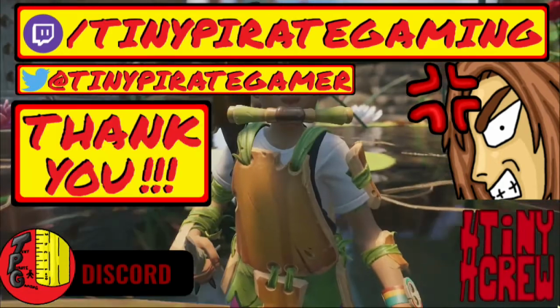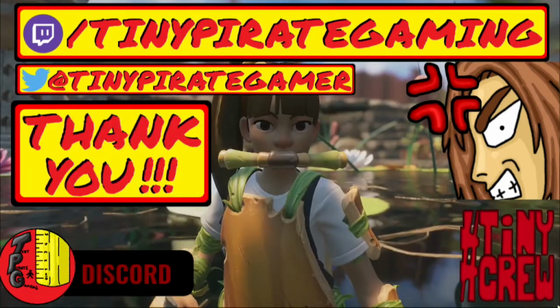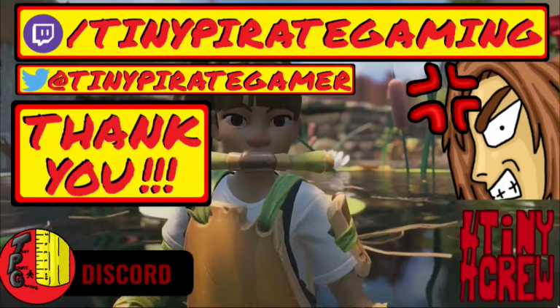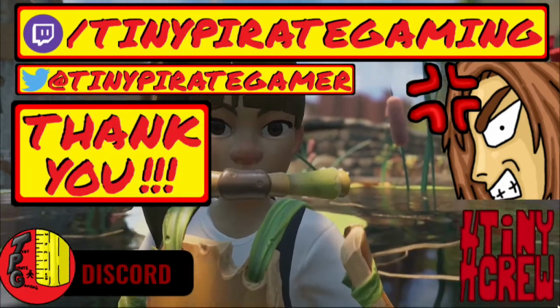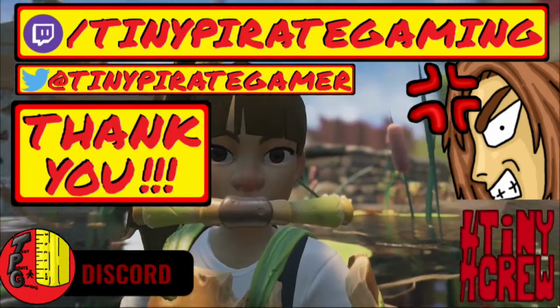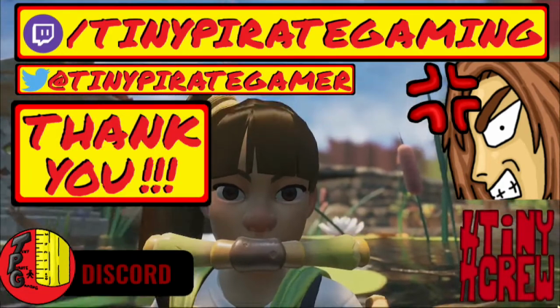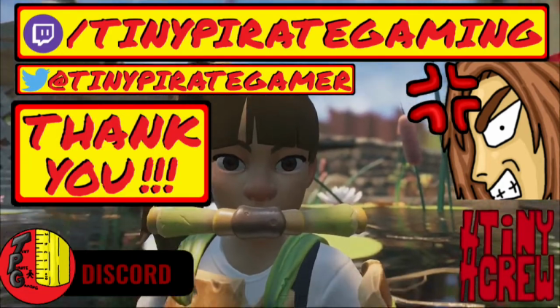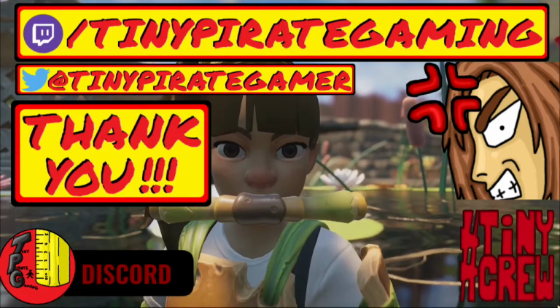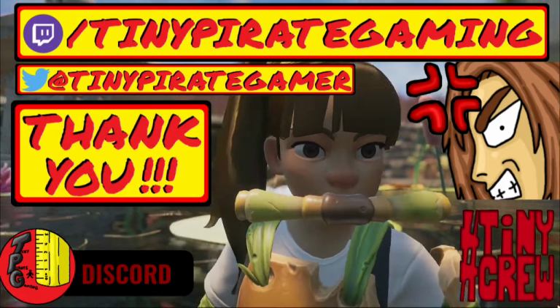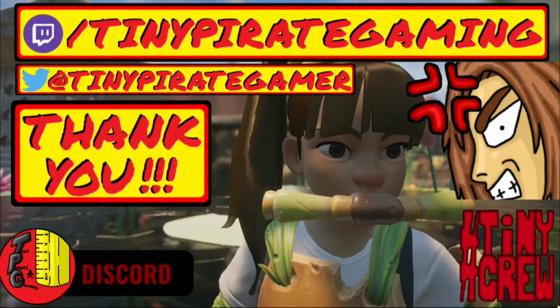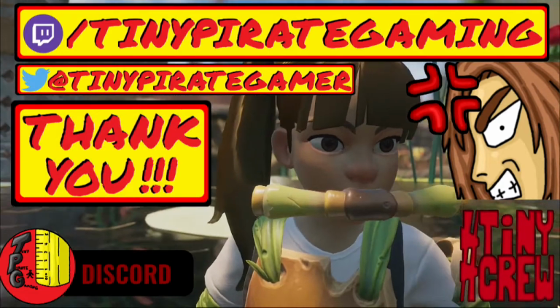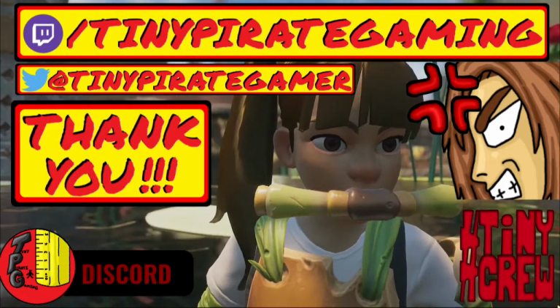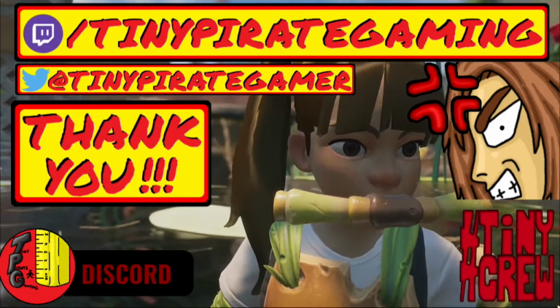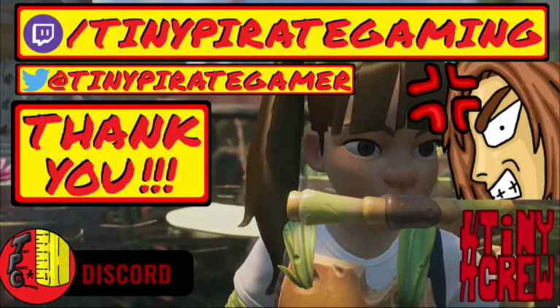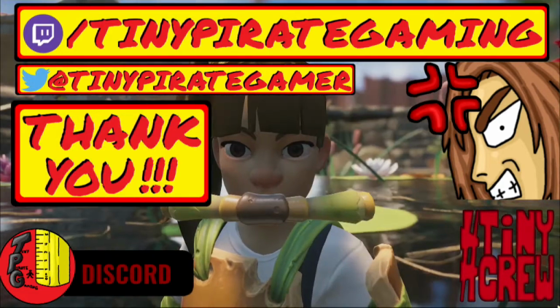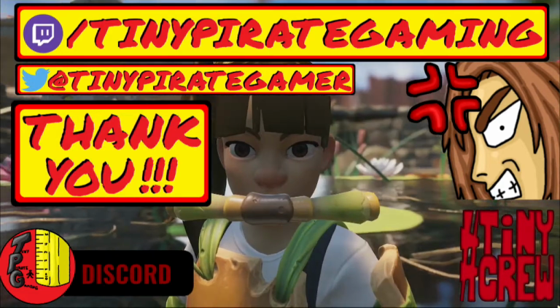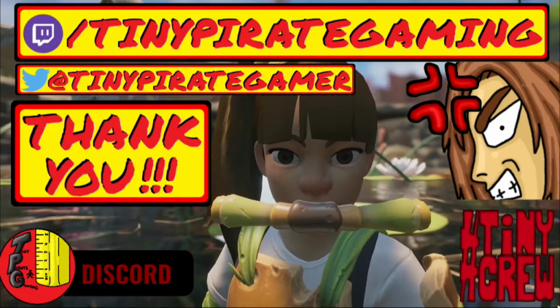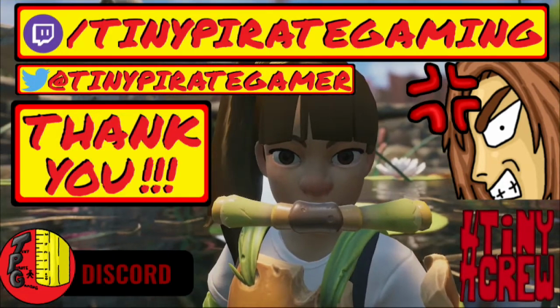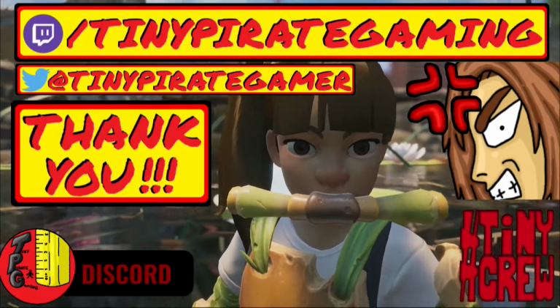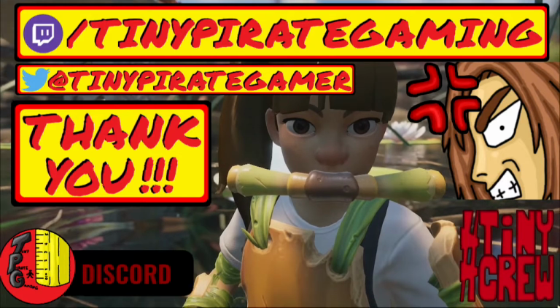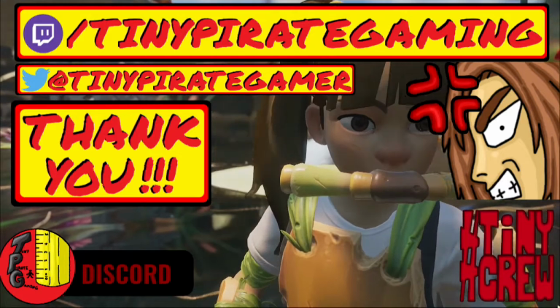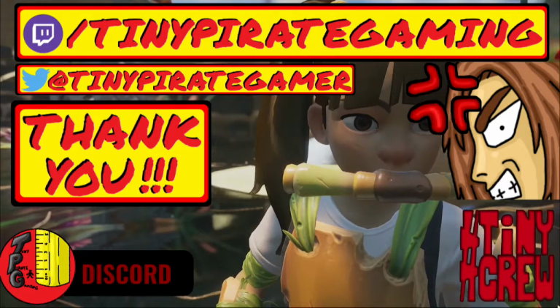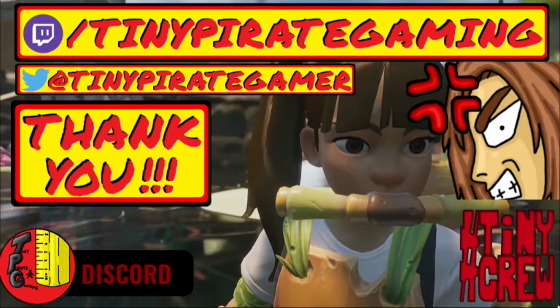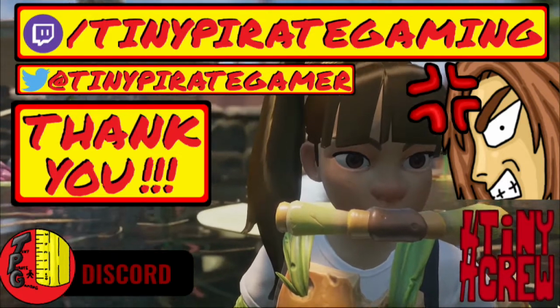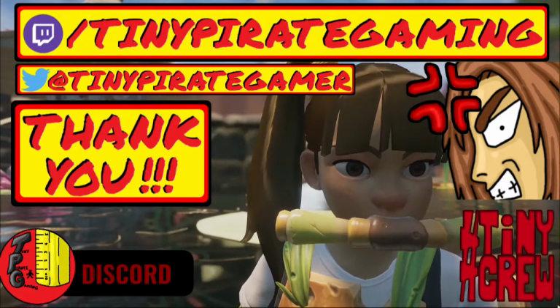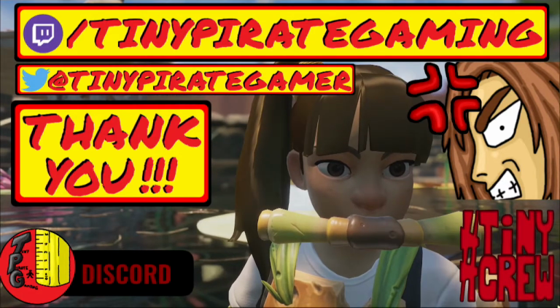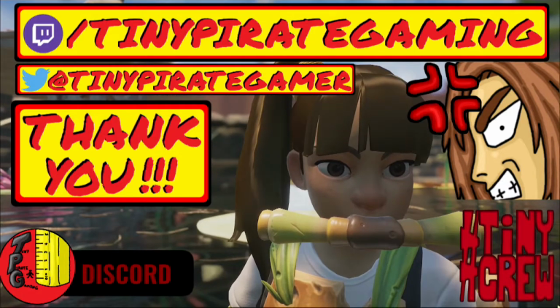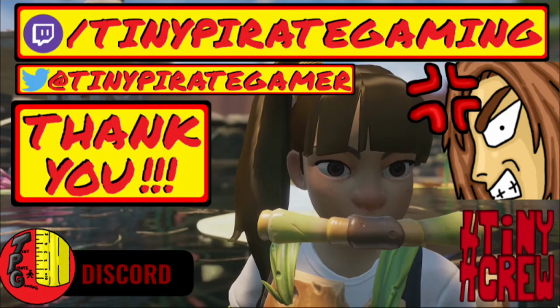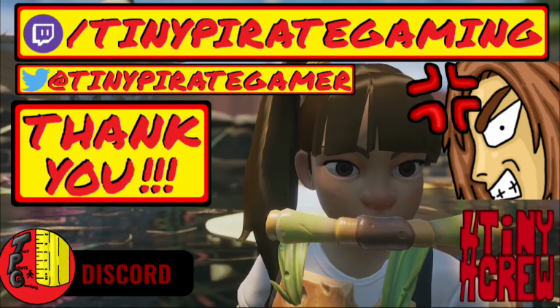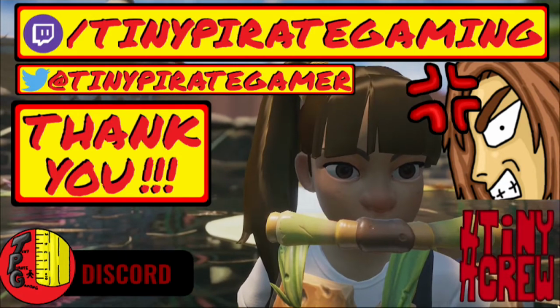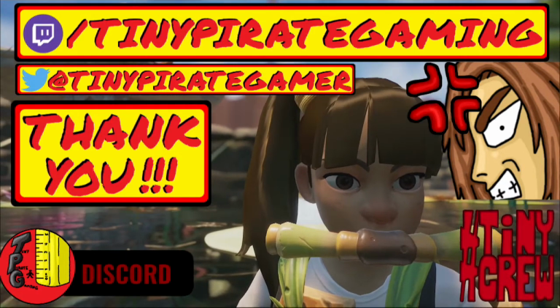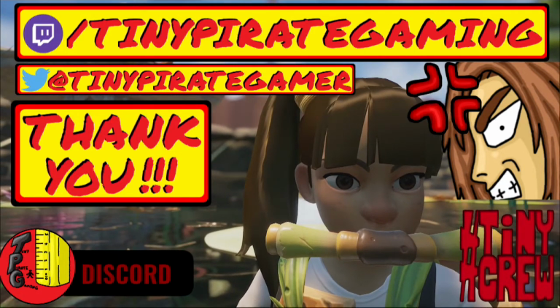Thank you all so much for watching, and until next time — arg matey, watch your step, there be a tiny pirate here.